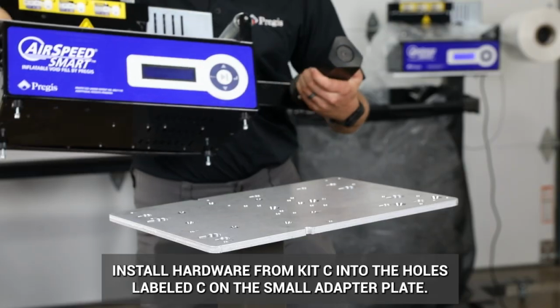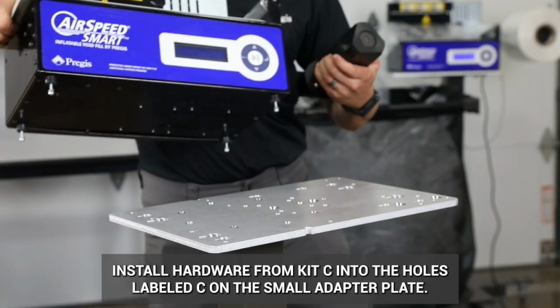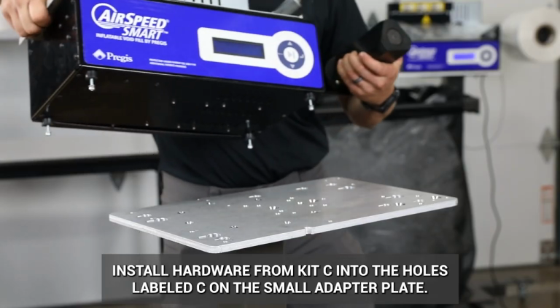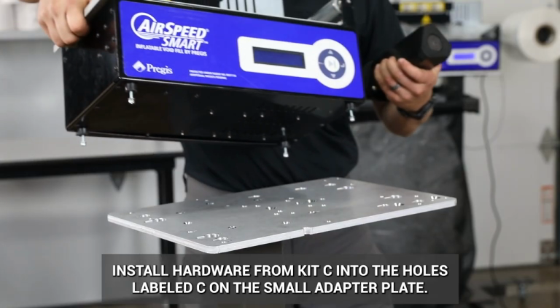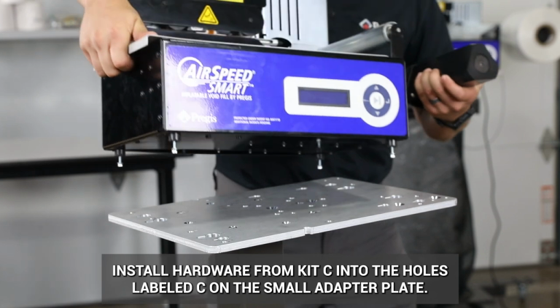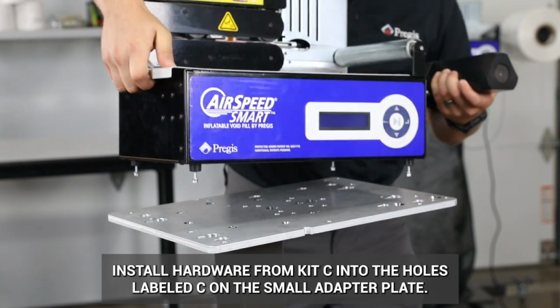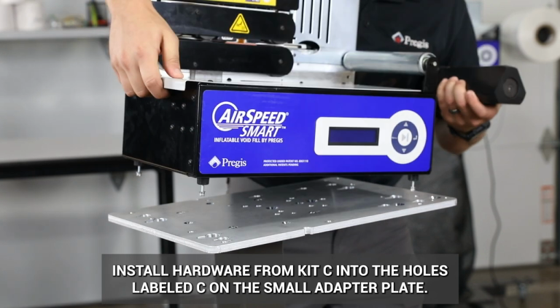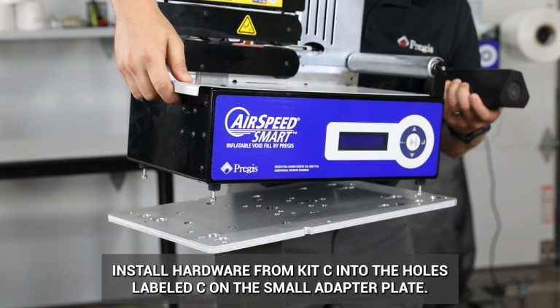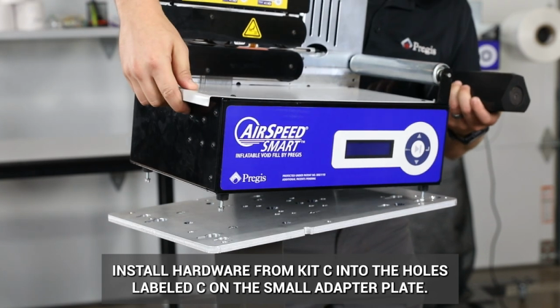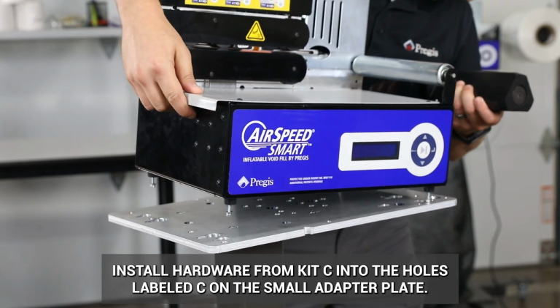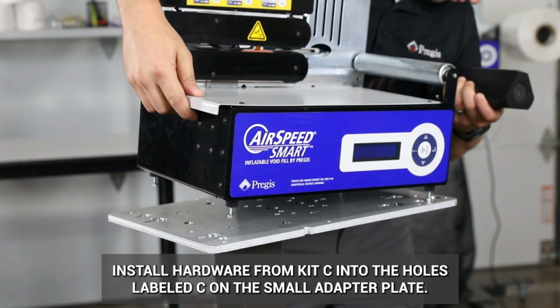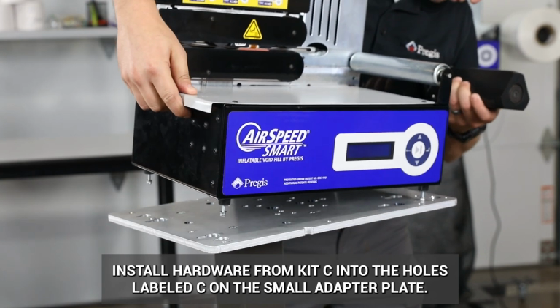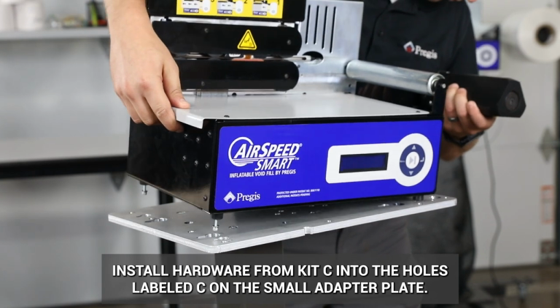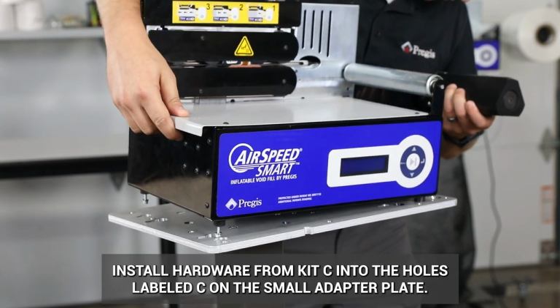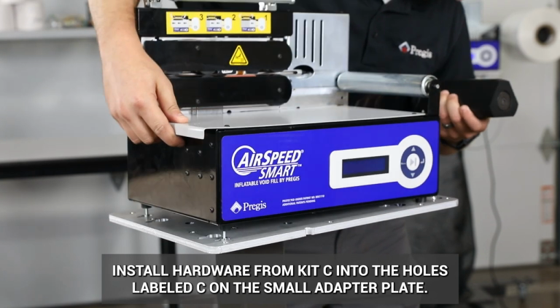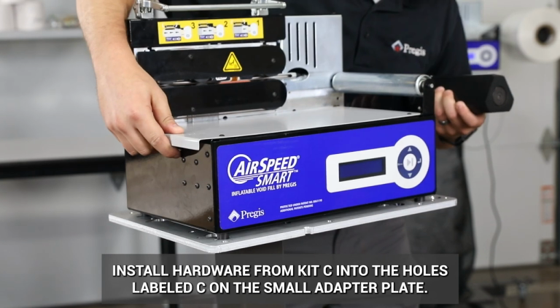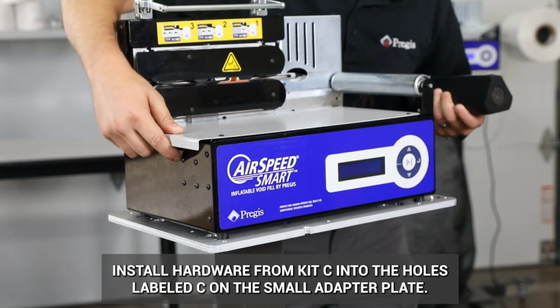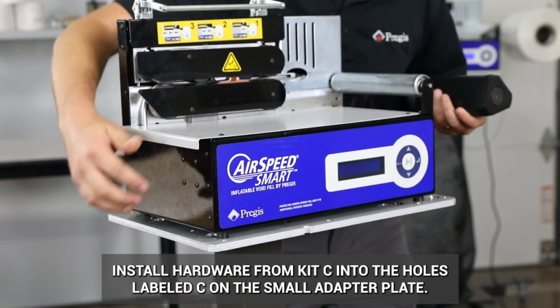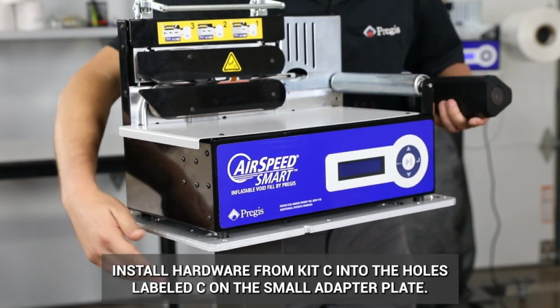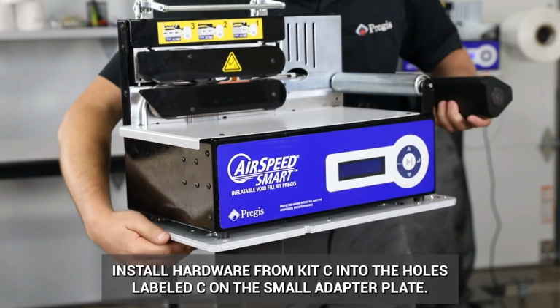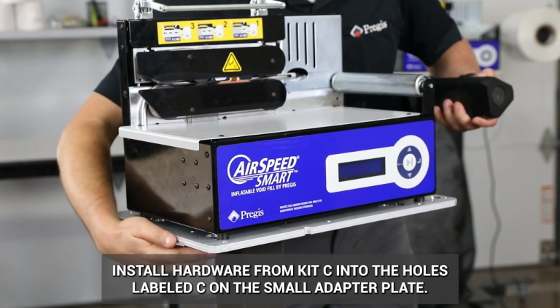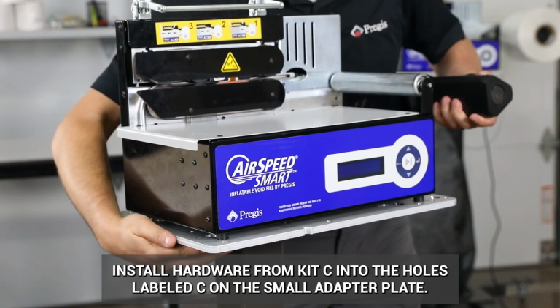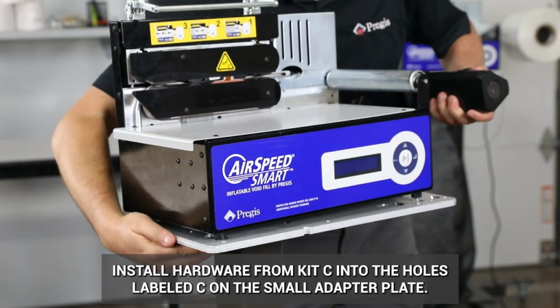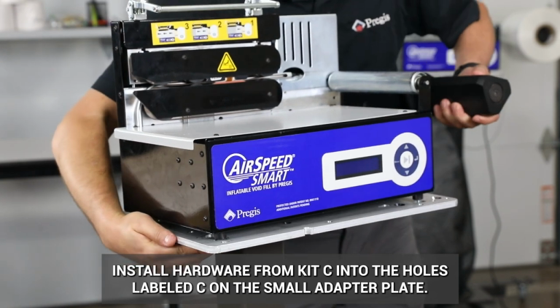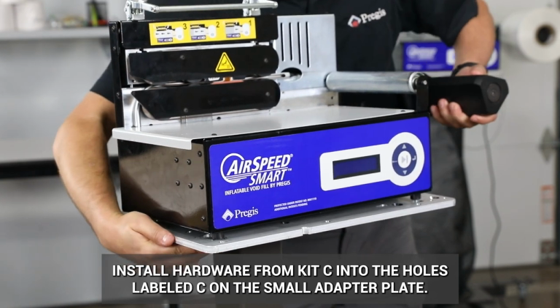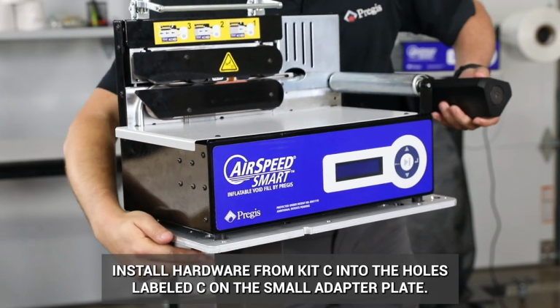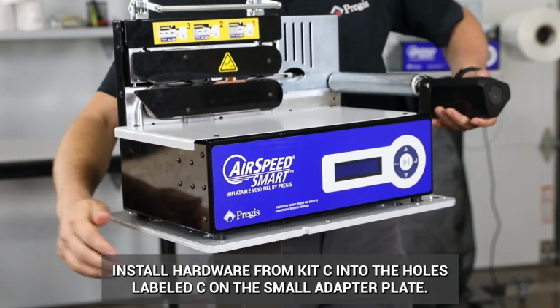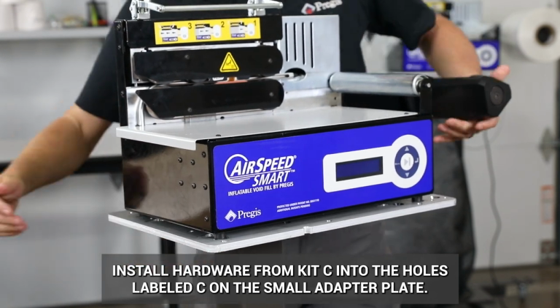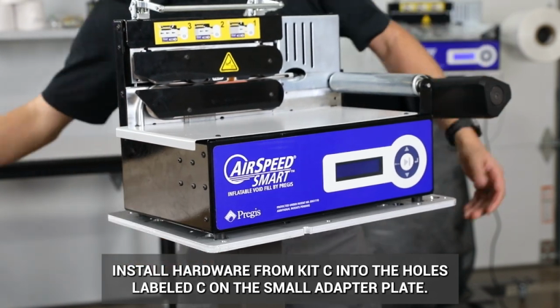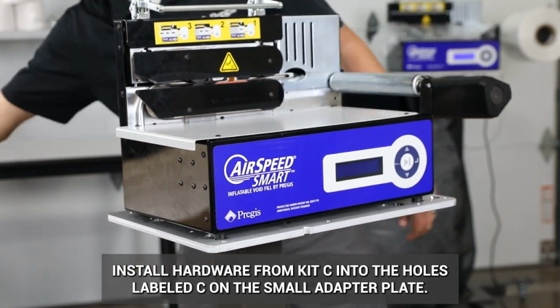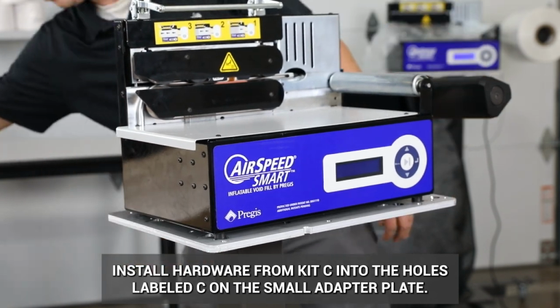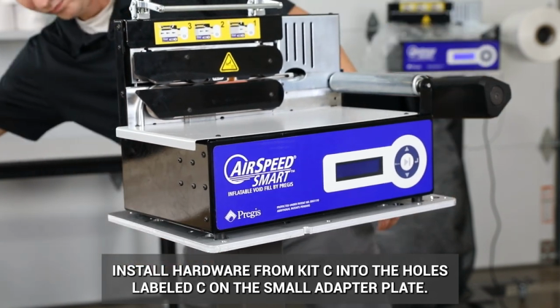Install hardware from Kit C into the holes labeled C on the small adapter plate.